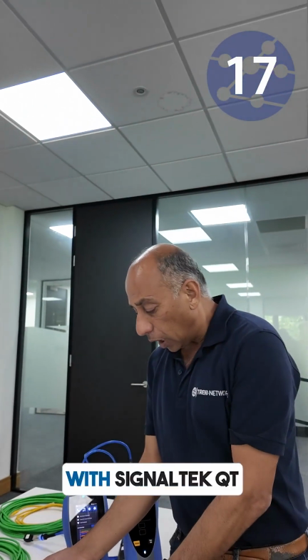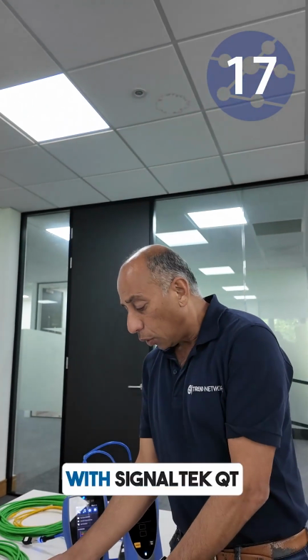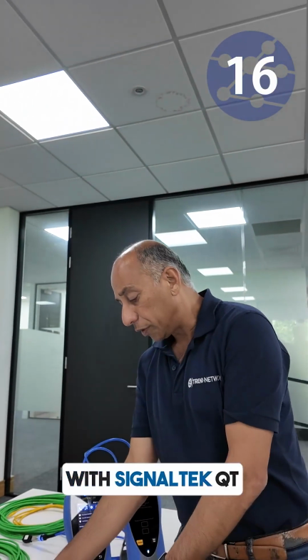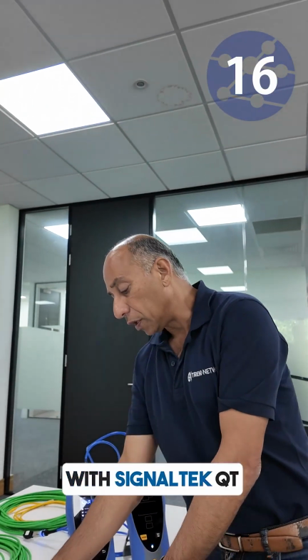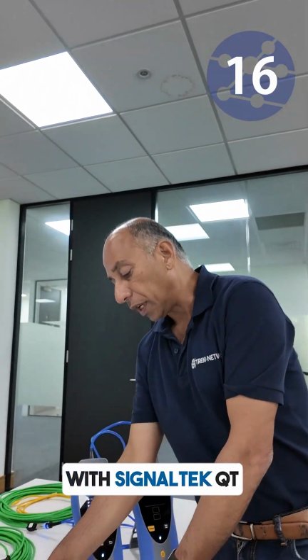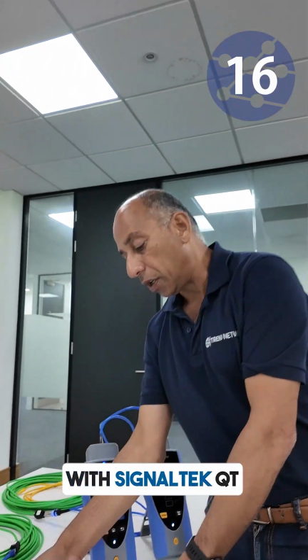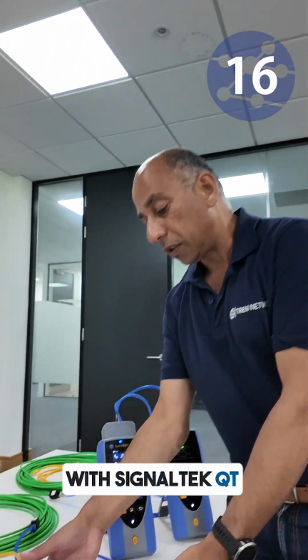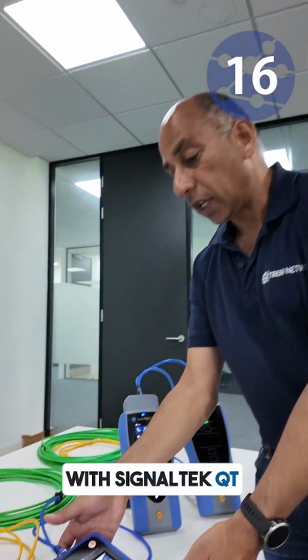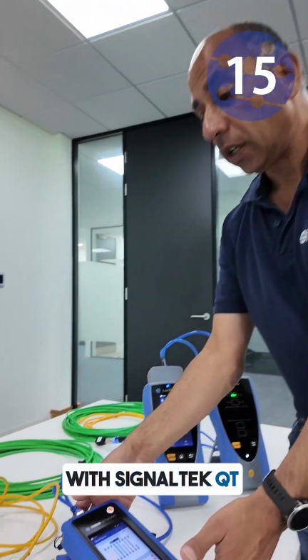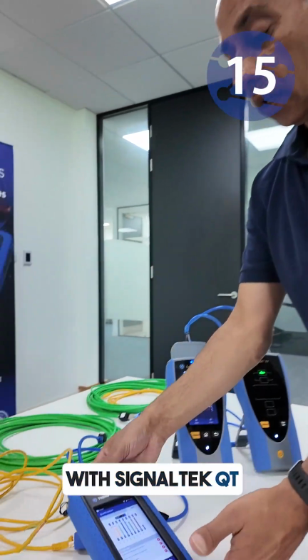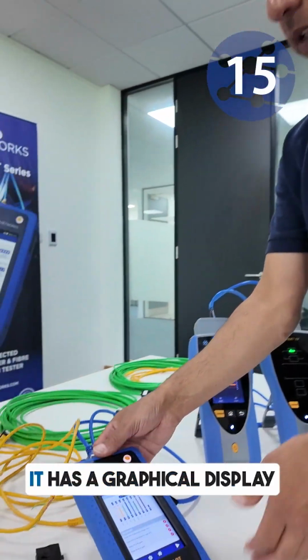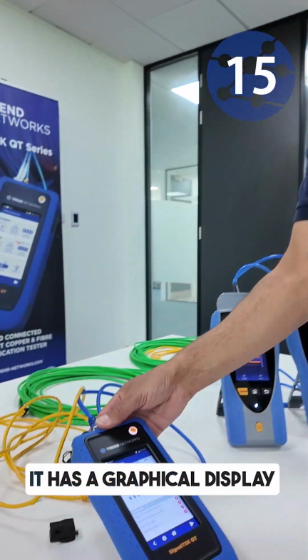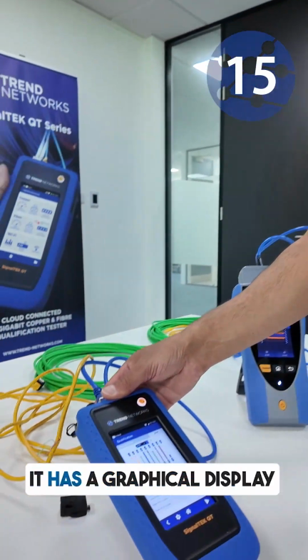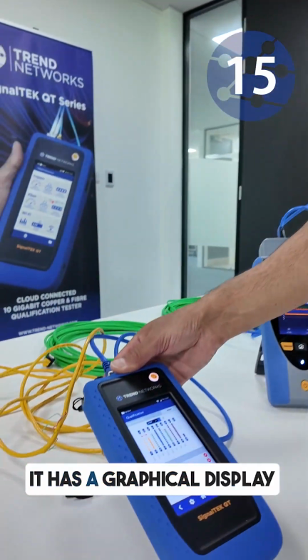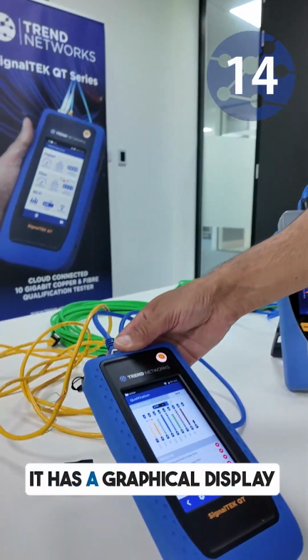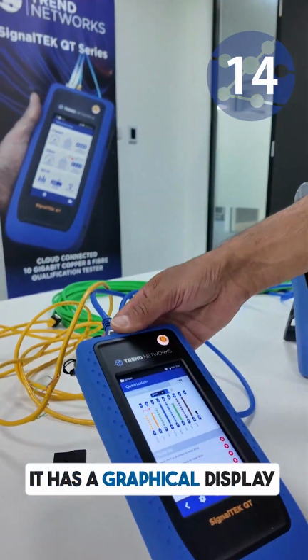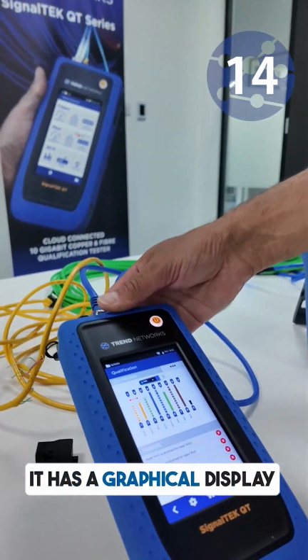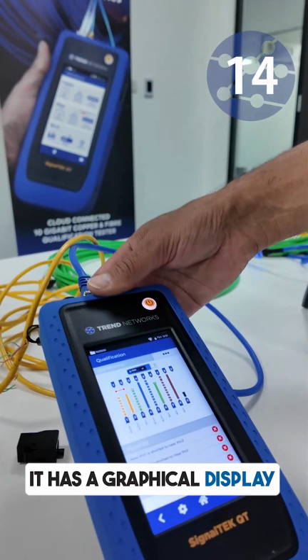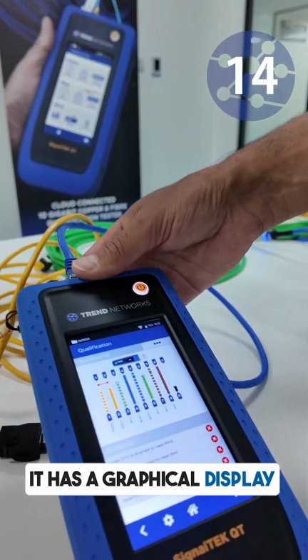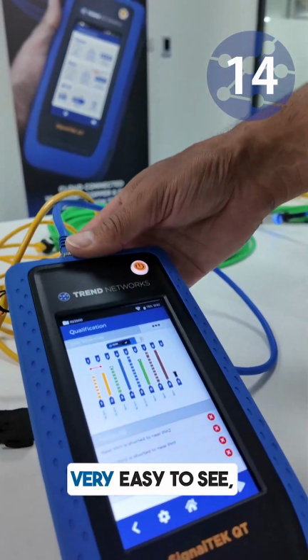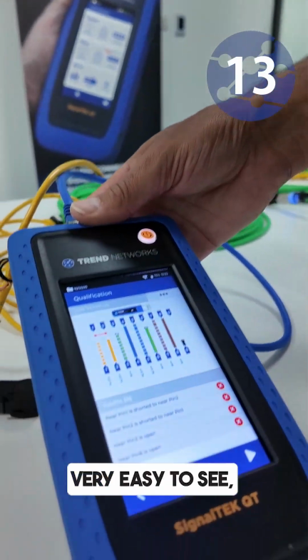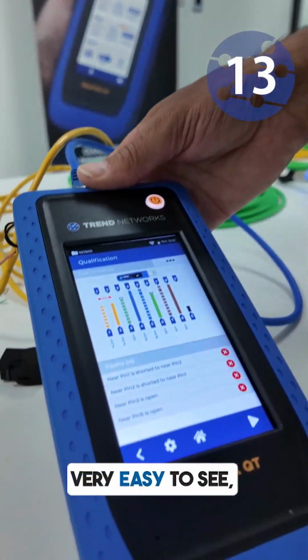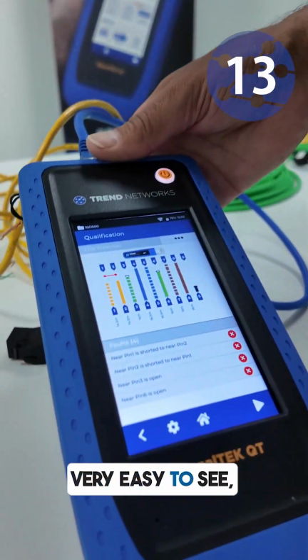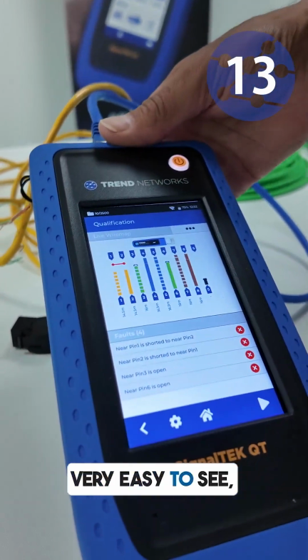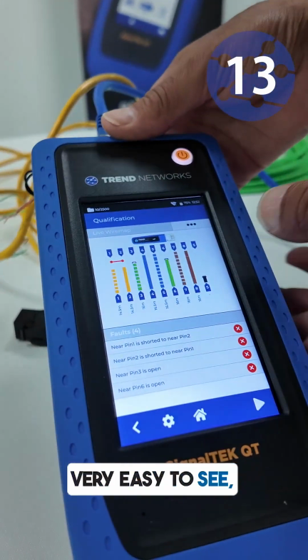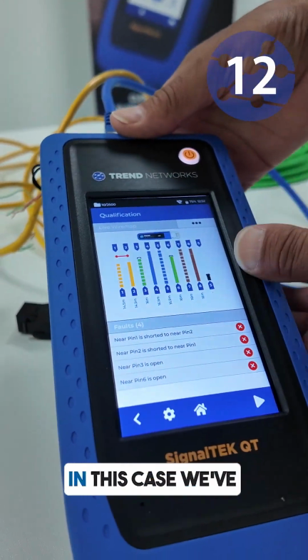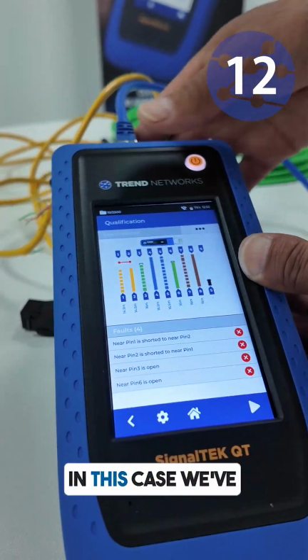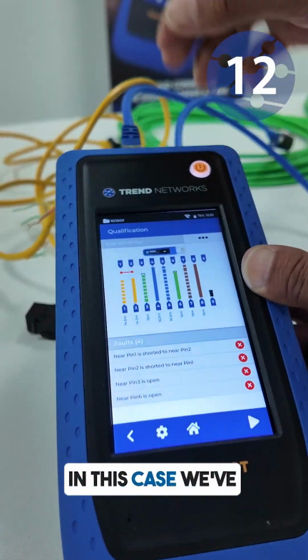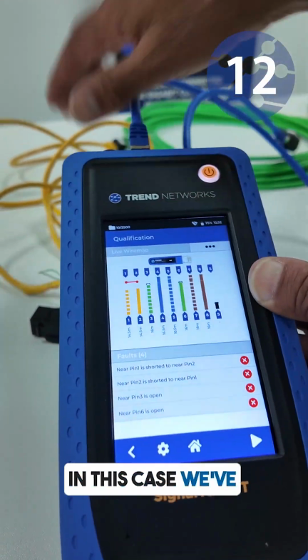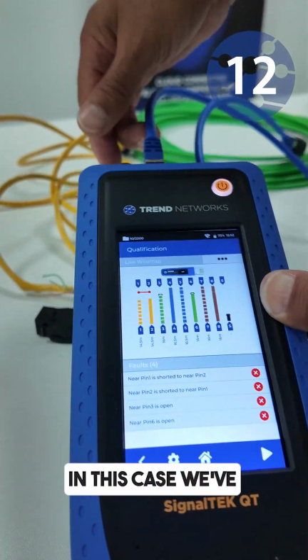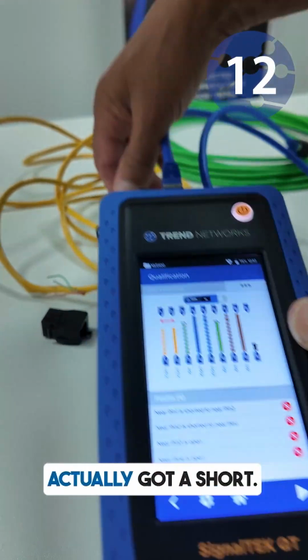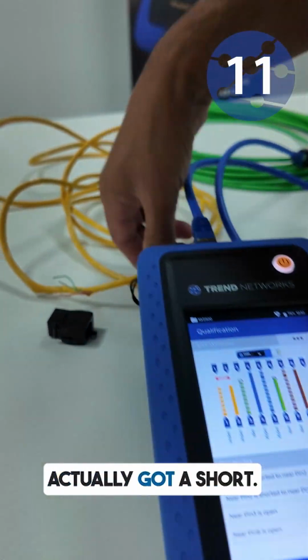The SignalTech QT has got a graphical display, very easy to see. In this case we've actually got a short.